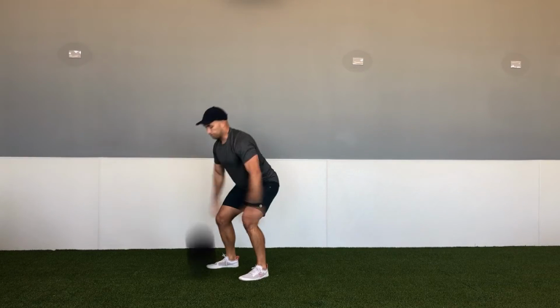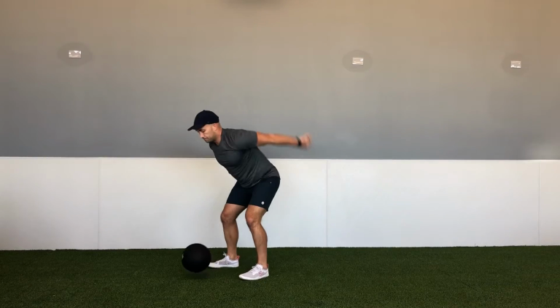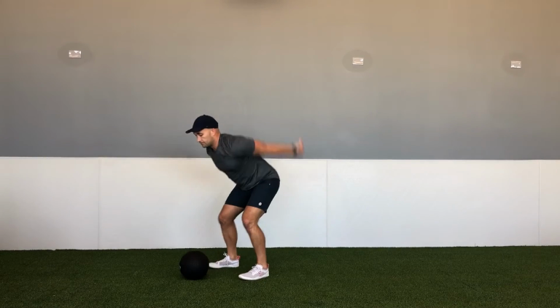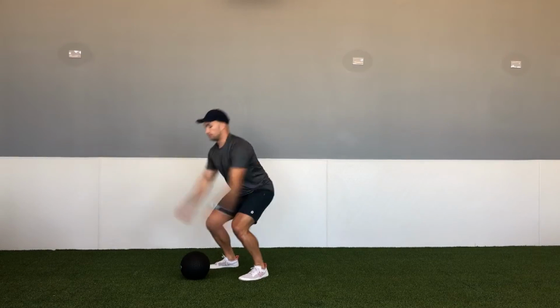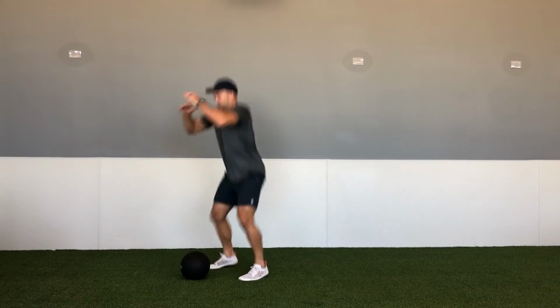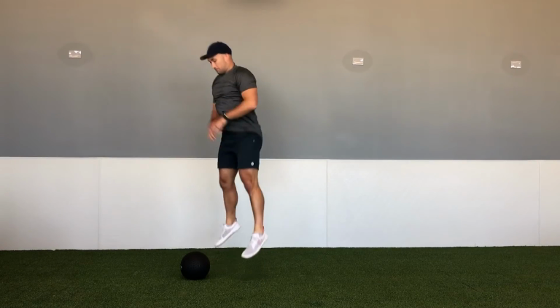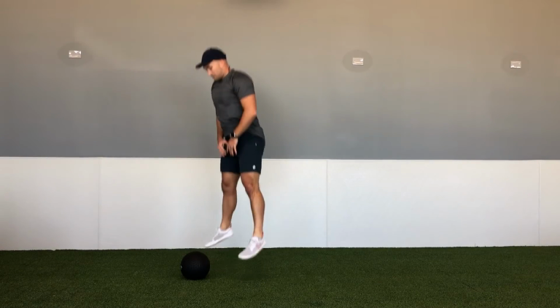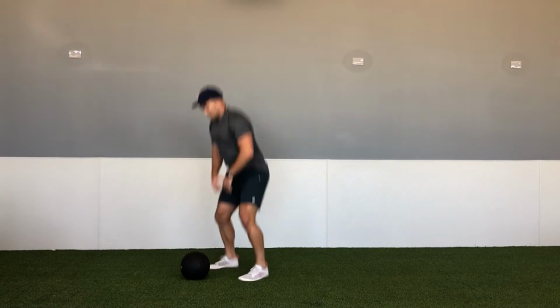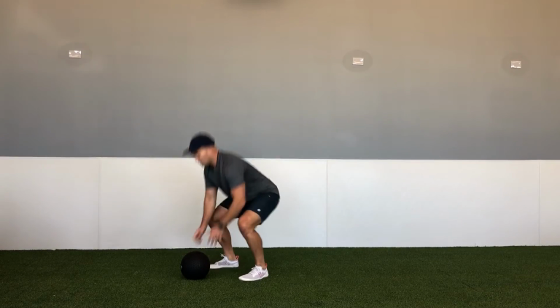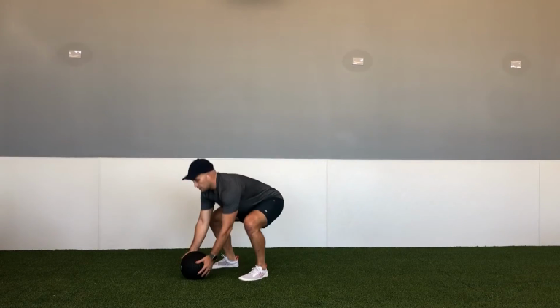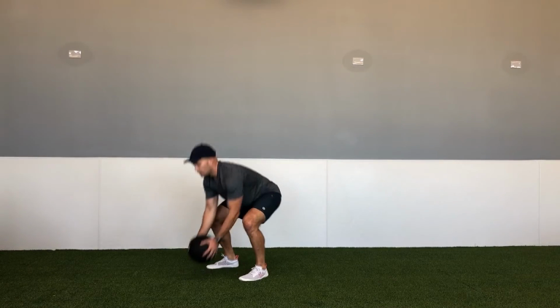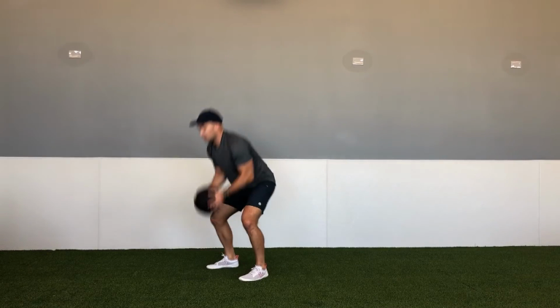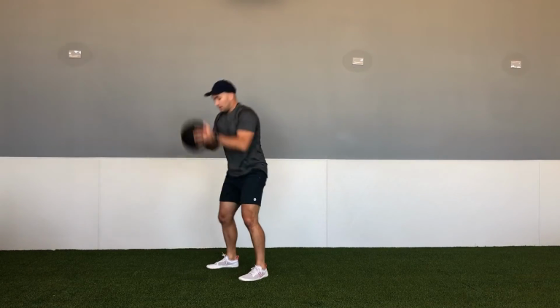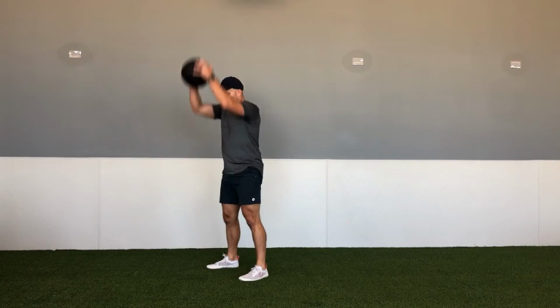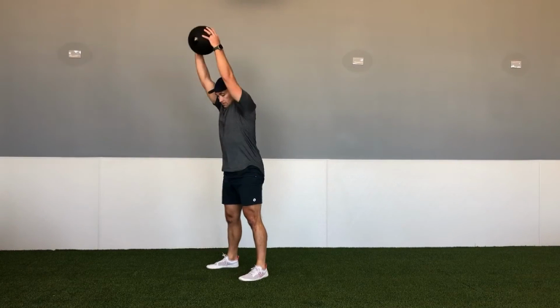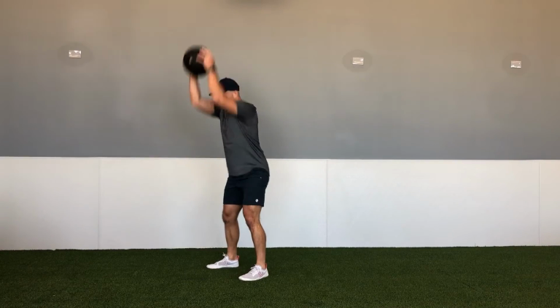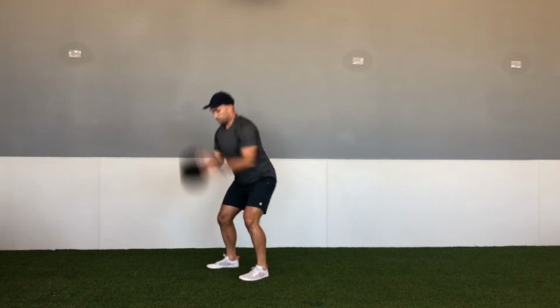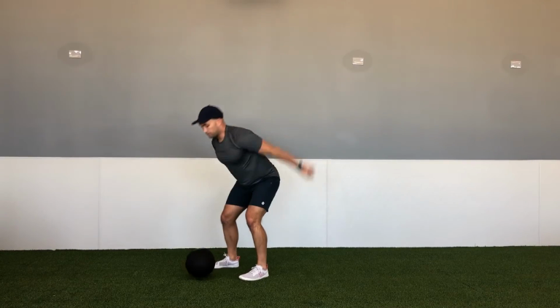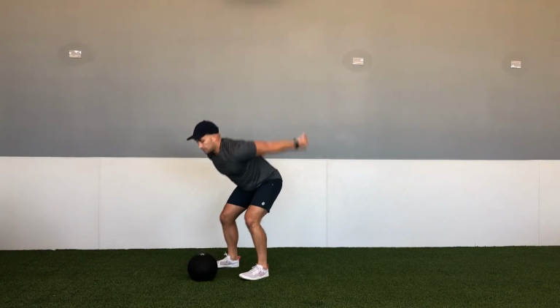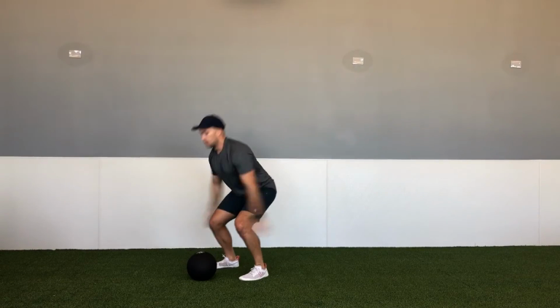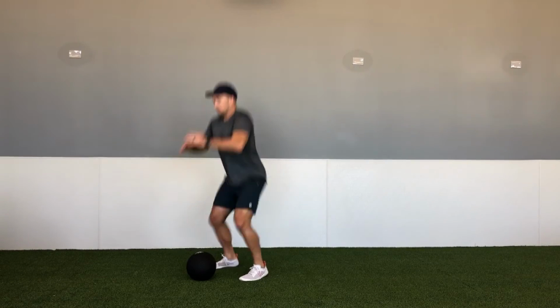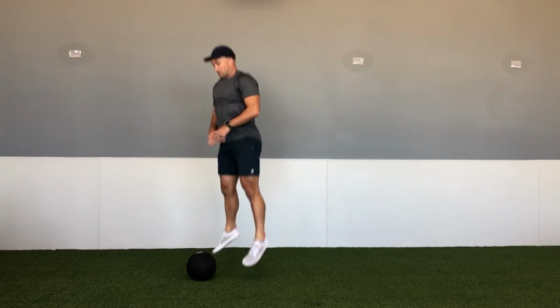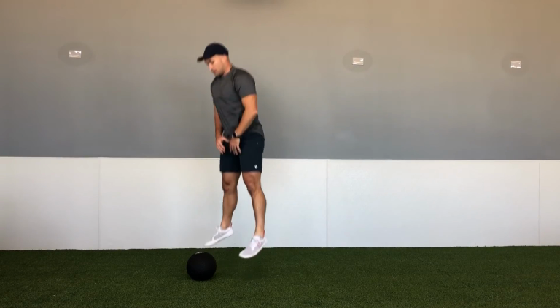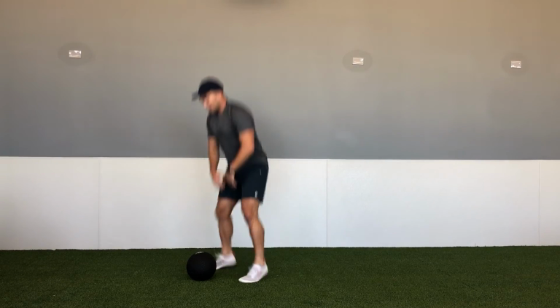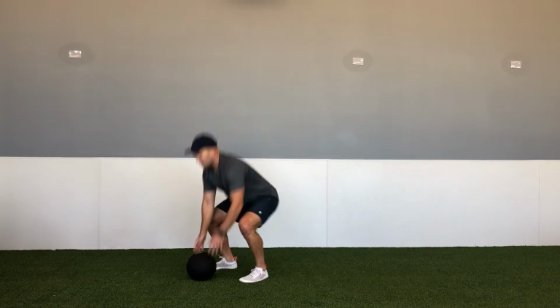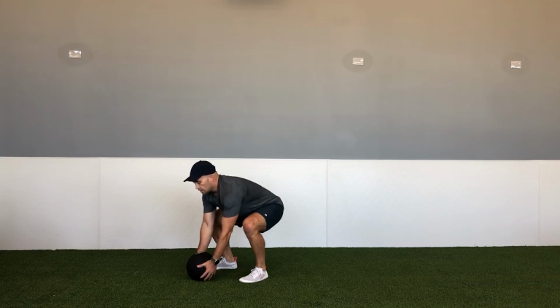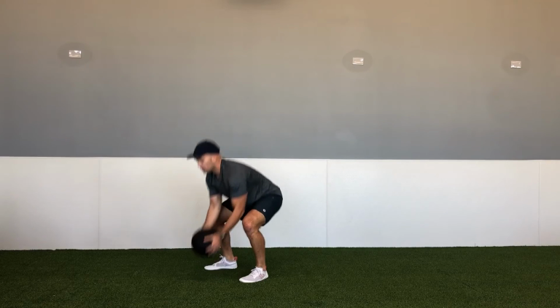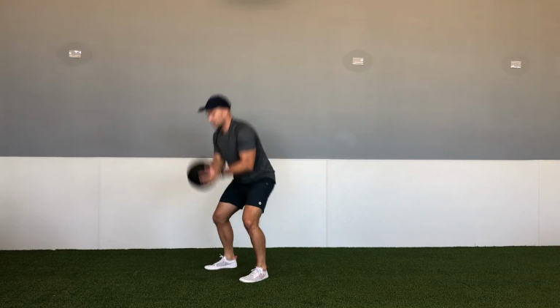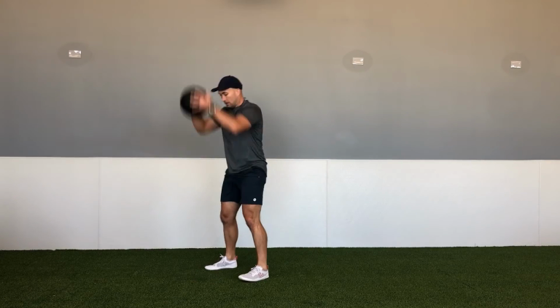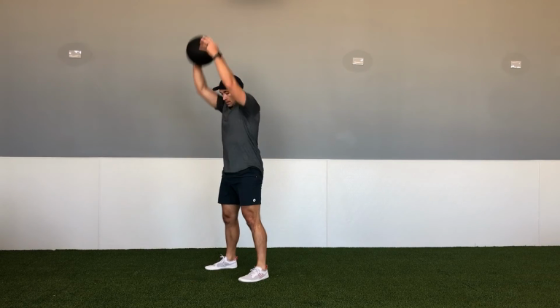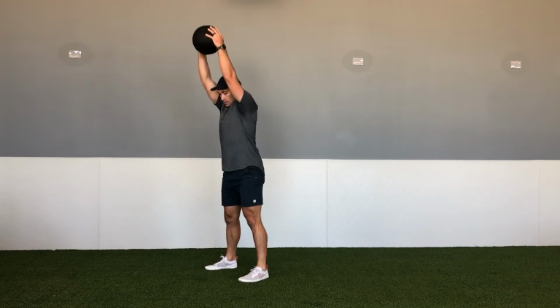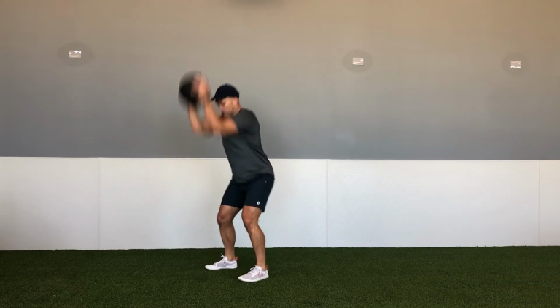If anybody needs a regression for this, take out the squat jump and turn it into just a regular bodyweight squat.